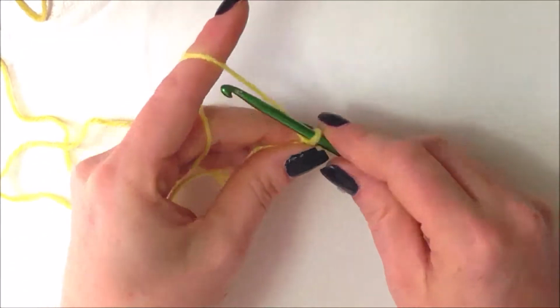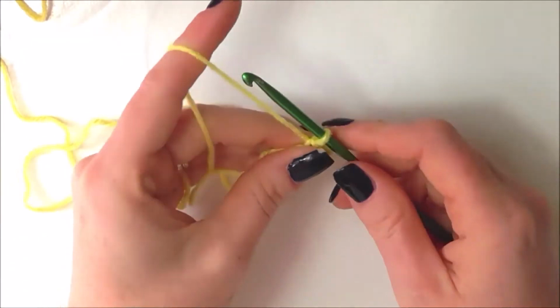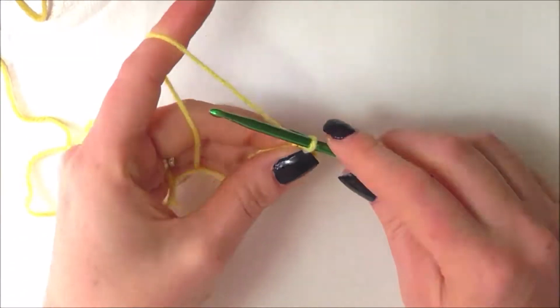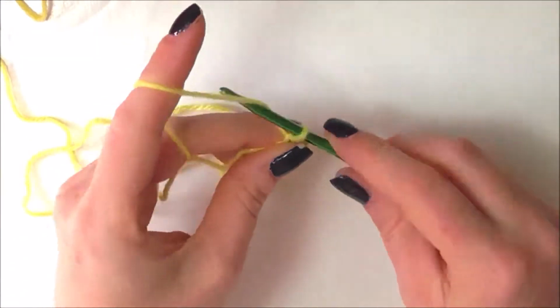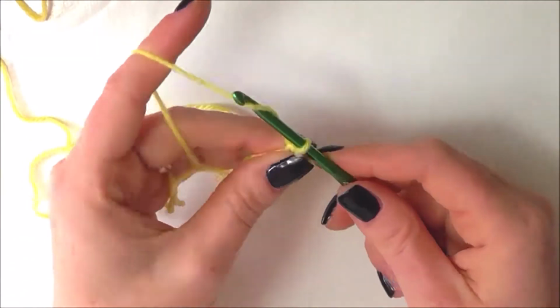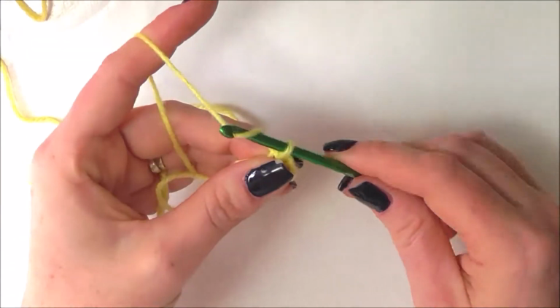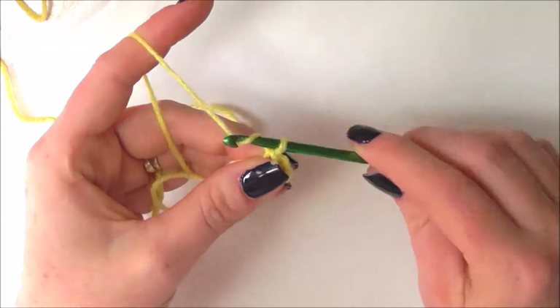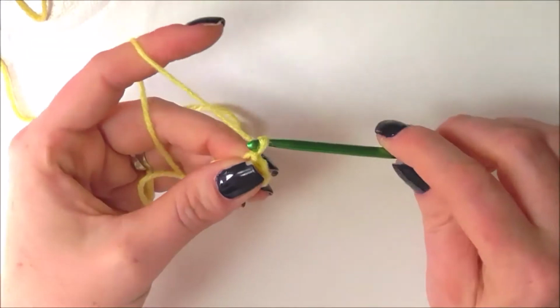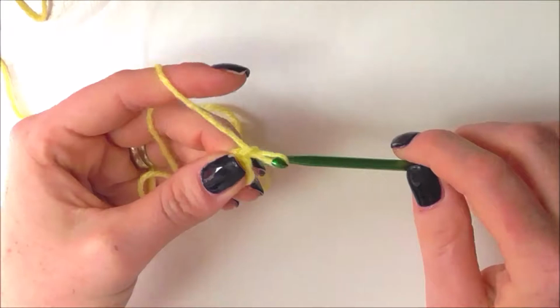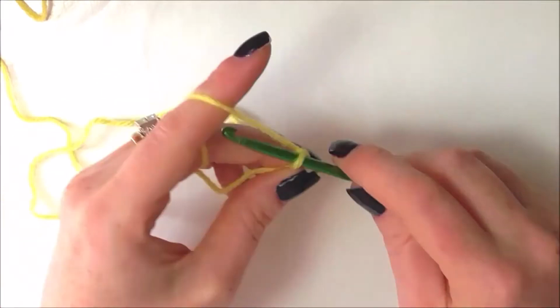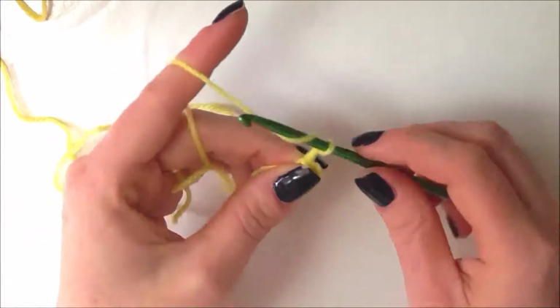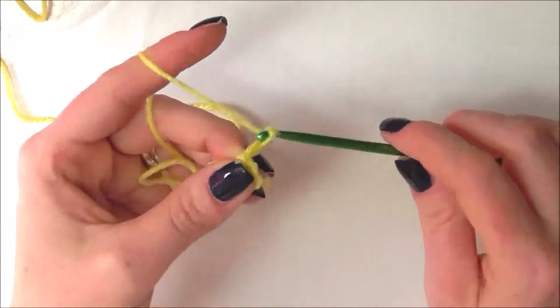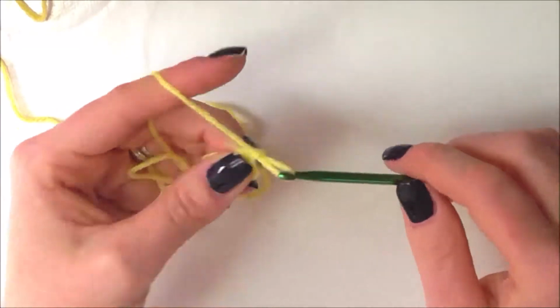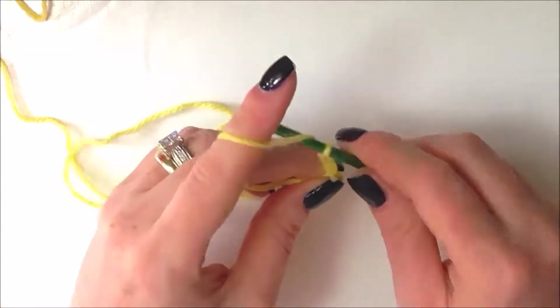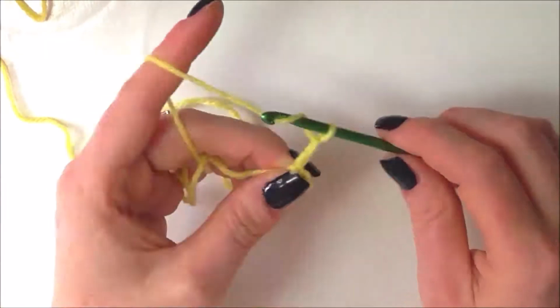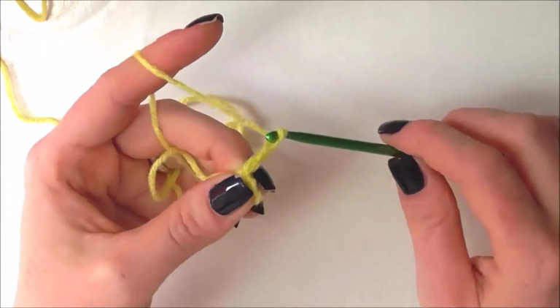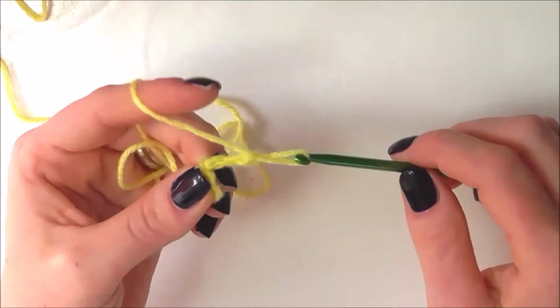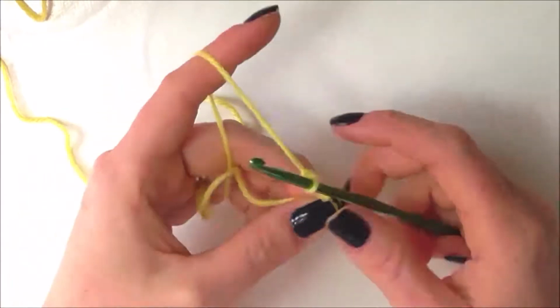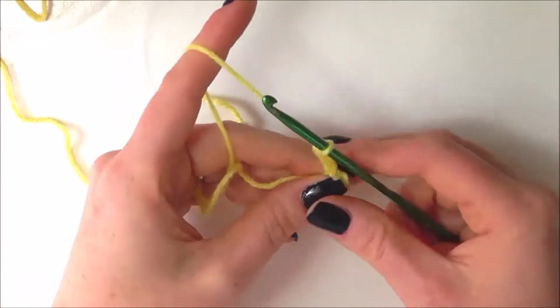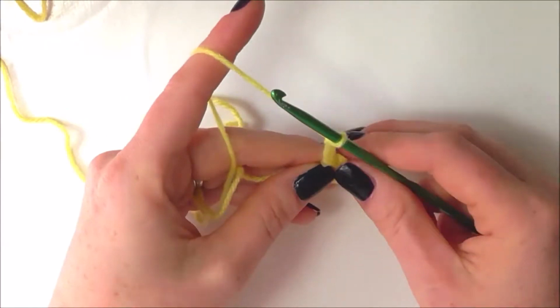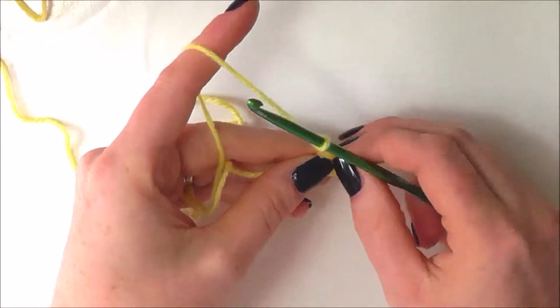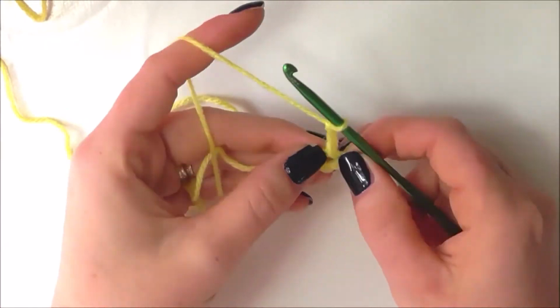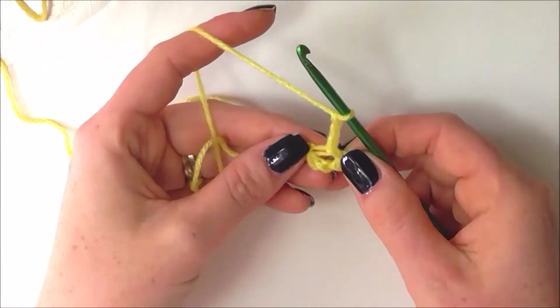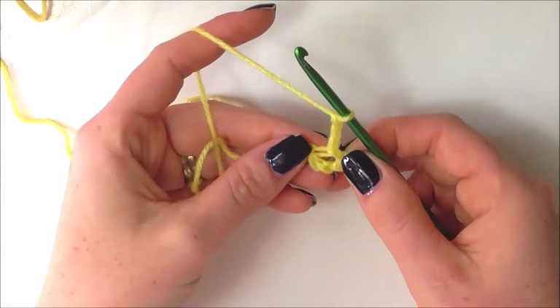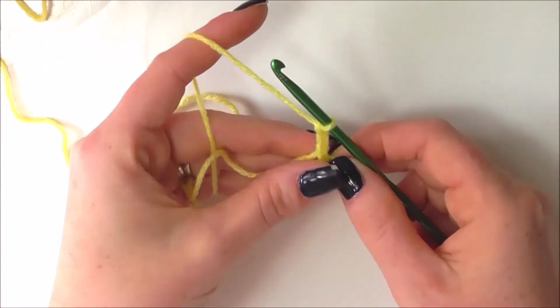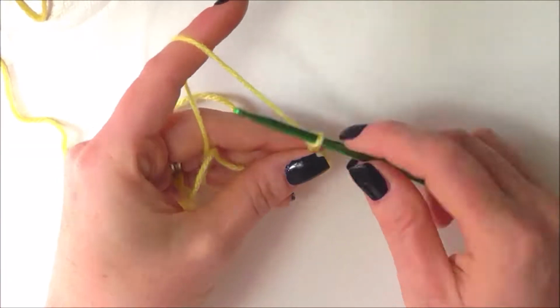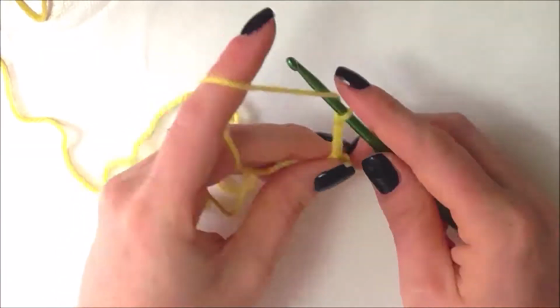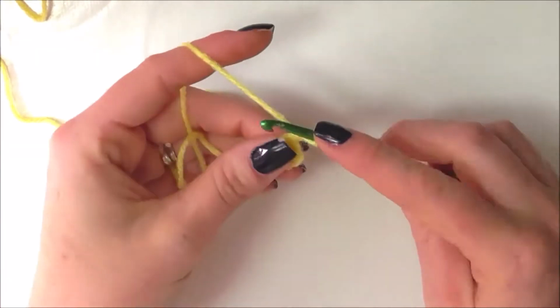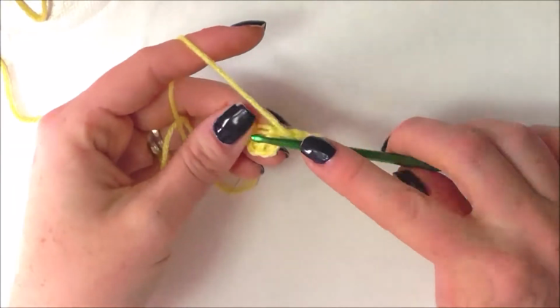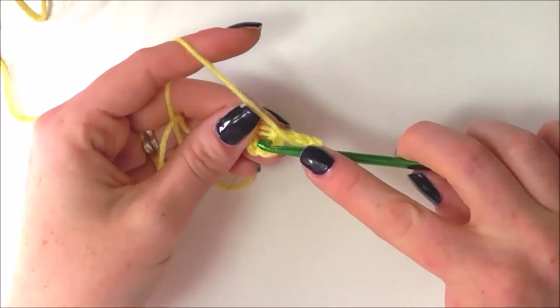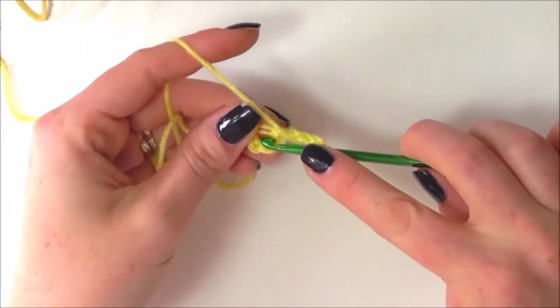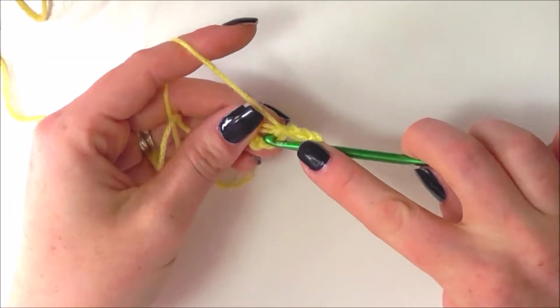Next I'm going to chain 3, which will count as a double crochet, and then I'm going to do 2 double crochets clustered to our loop.